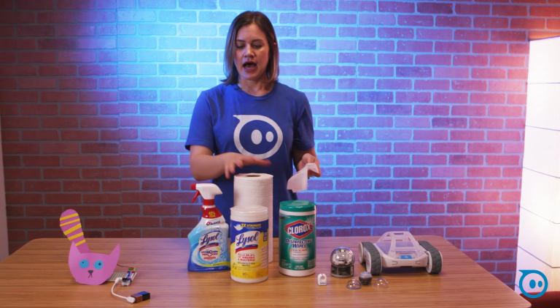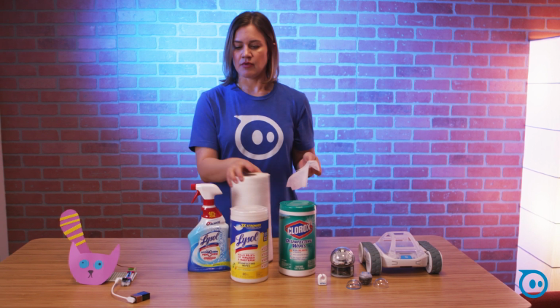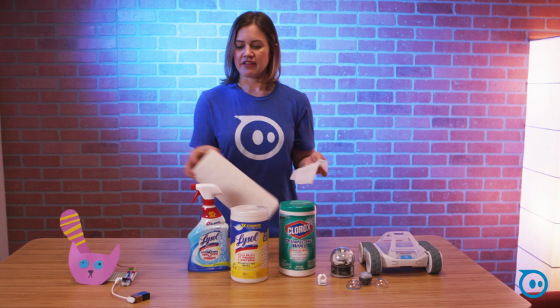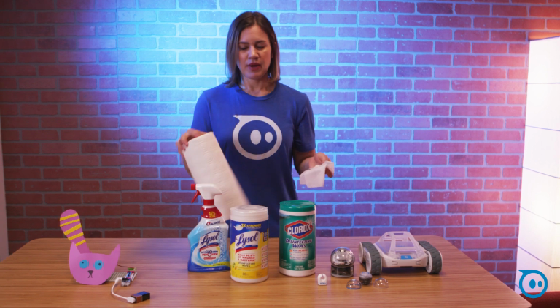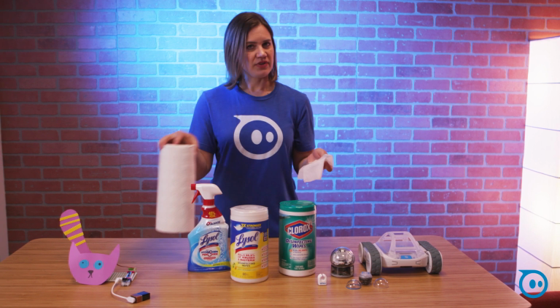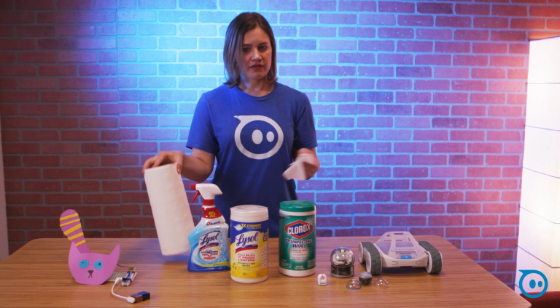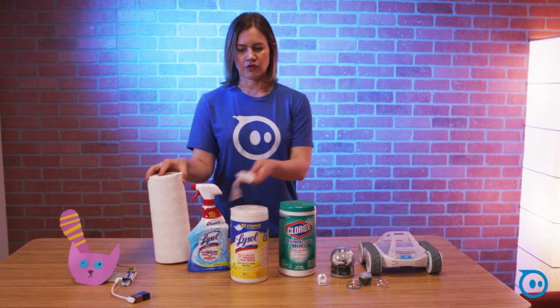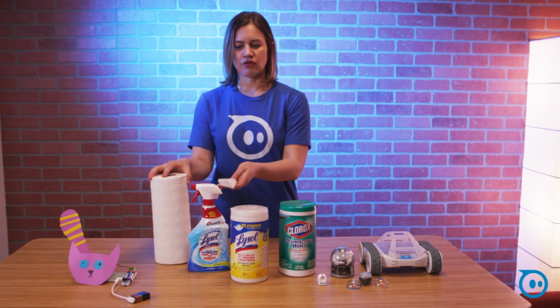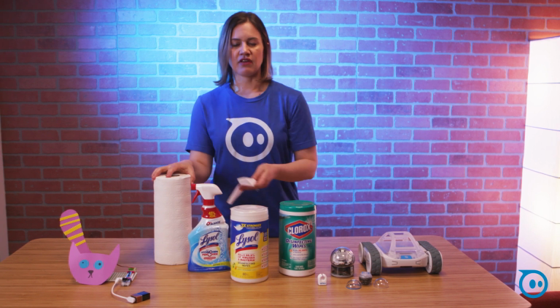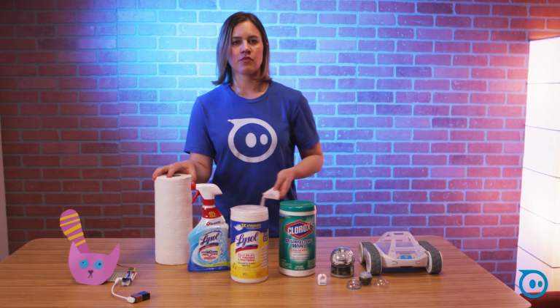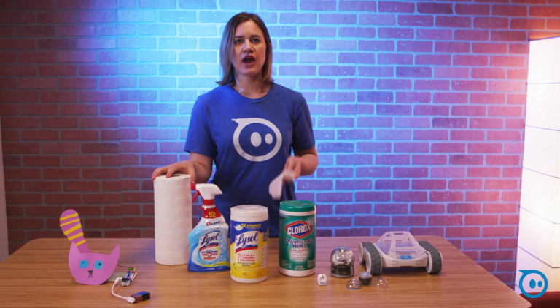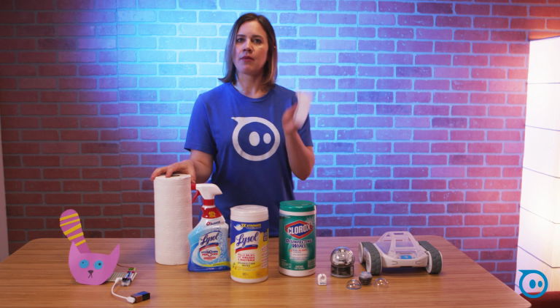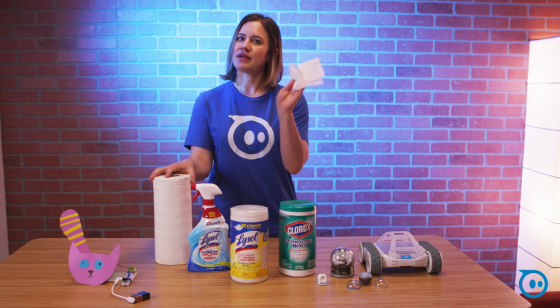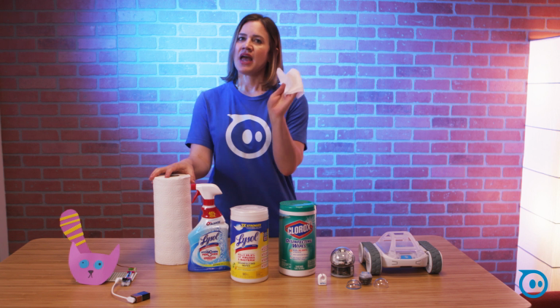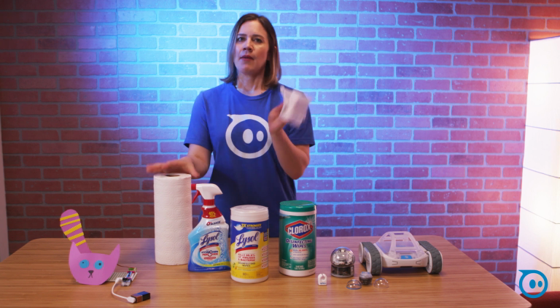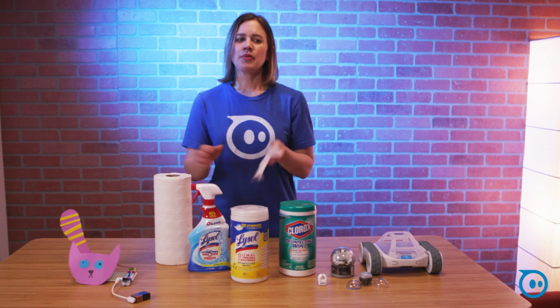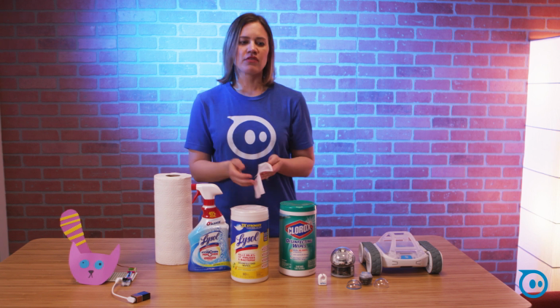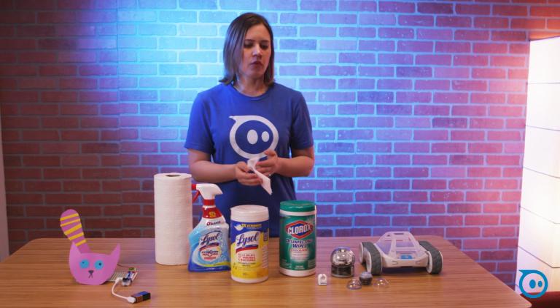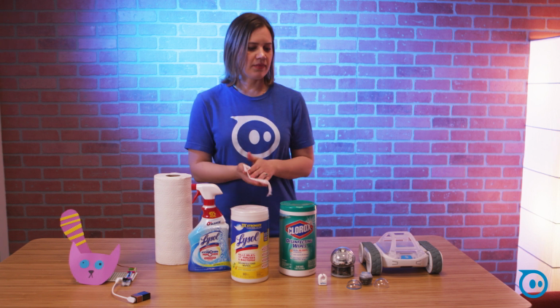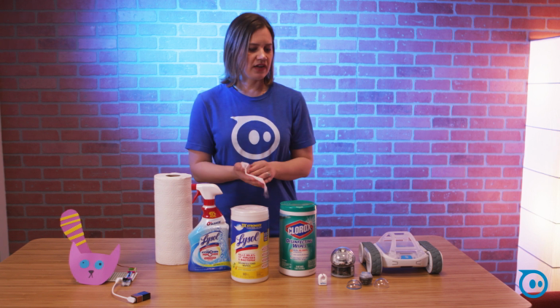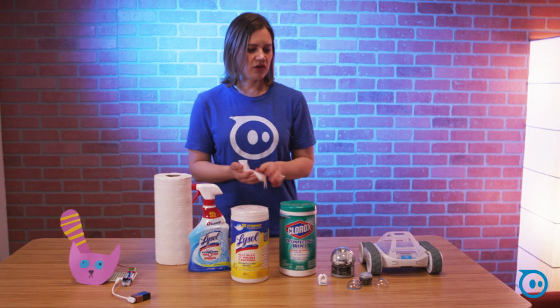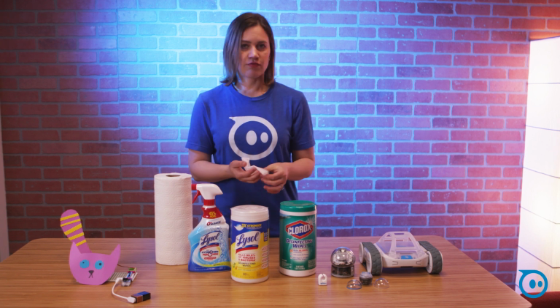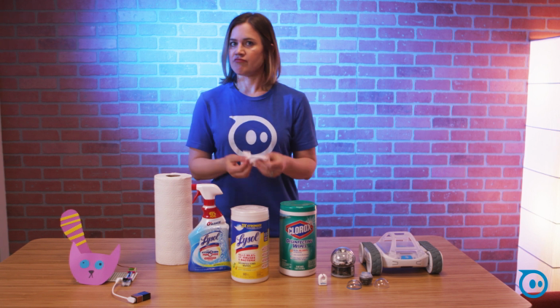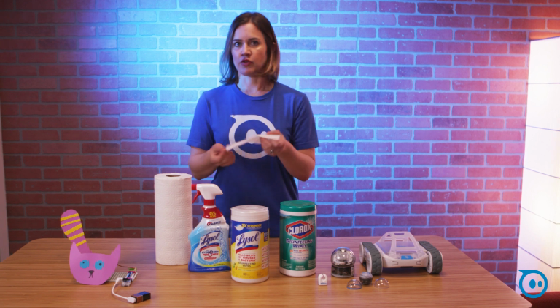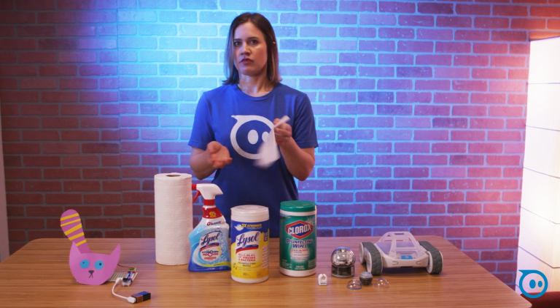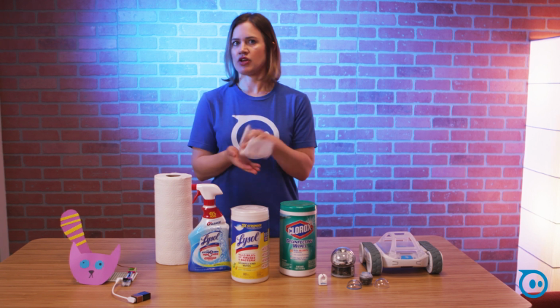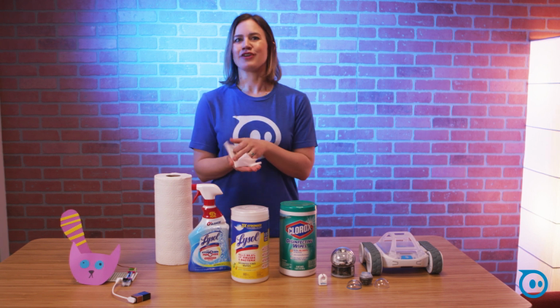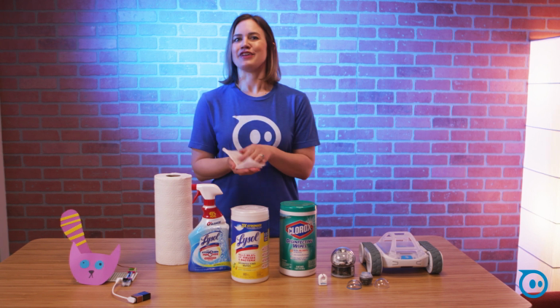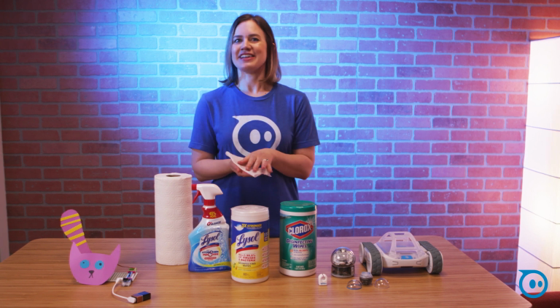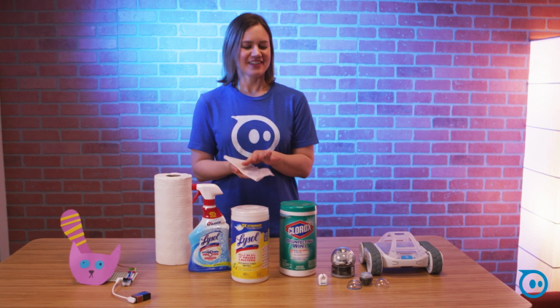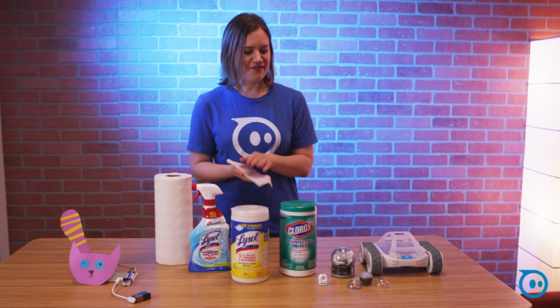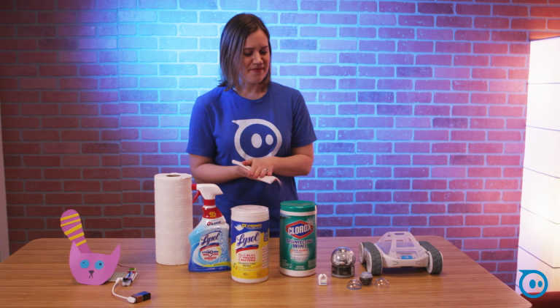You need some paper towels if you're using a spray, but I'm going to be using the wipes today just for the sheer convenience of them.